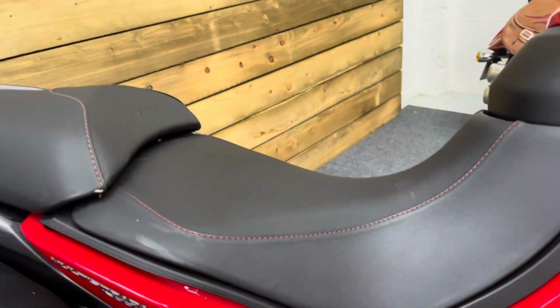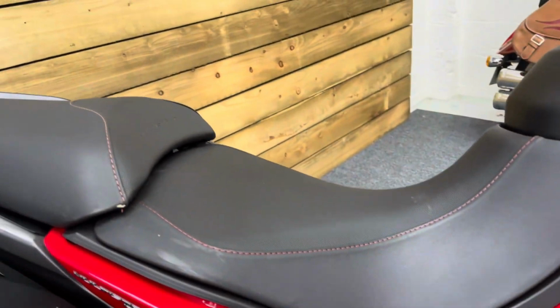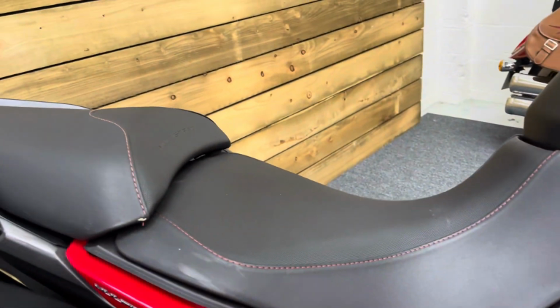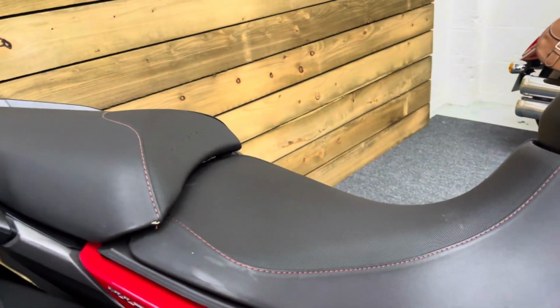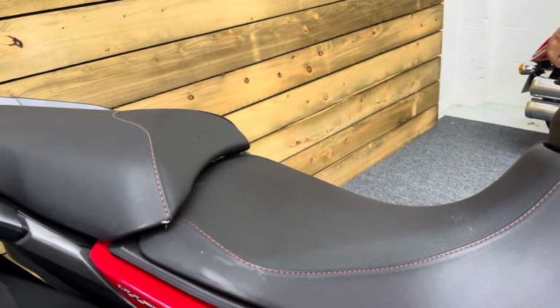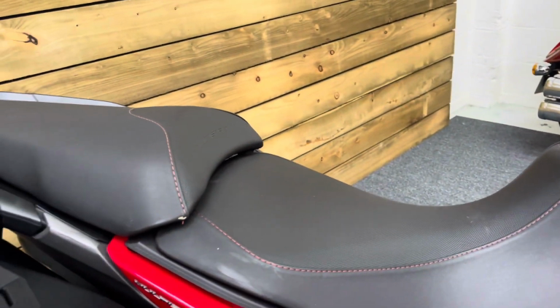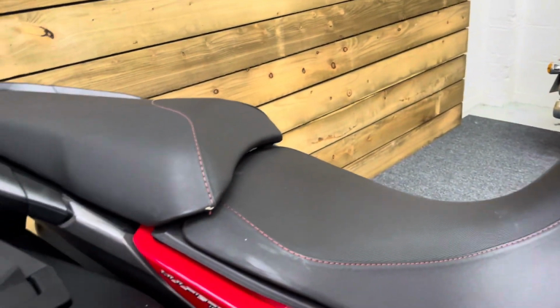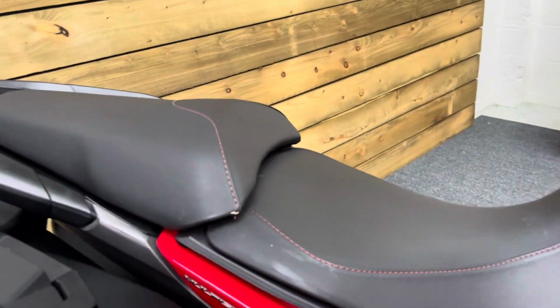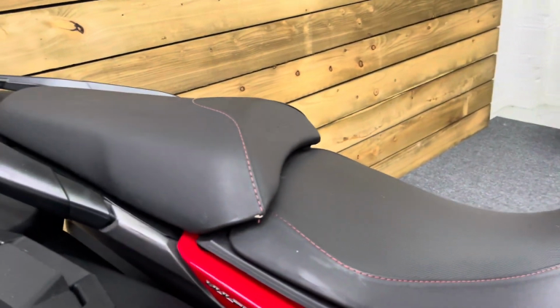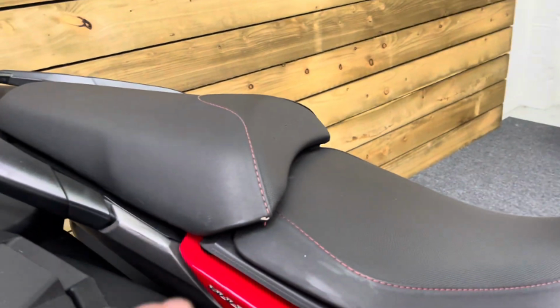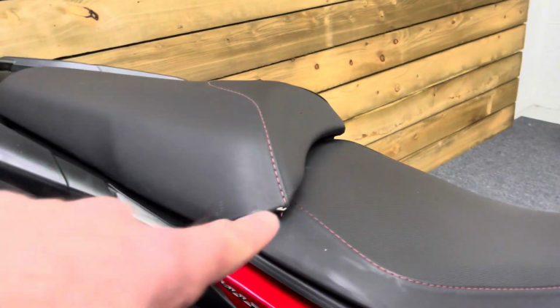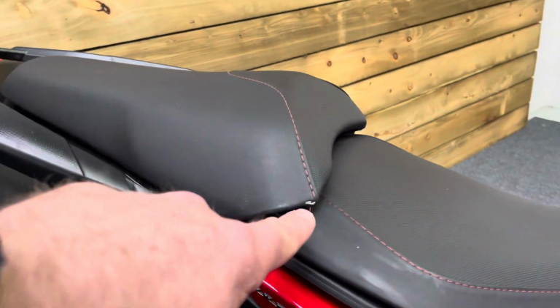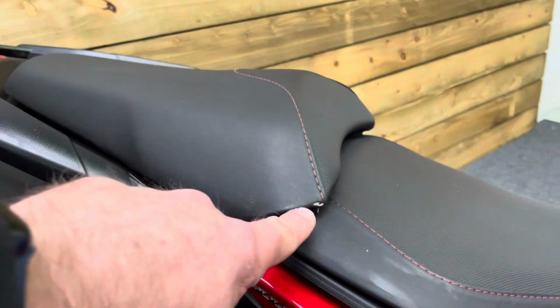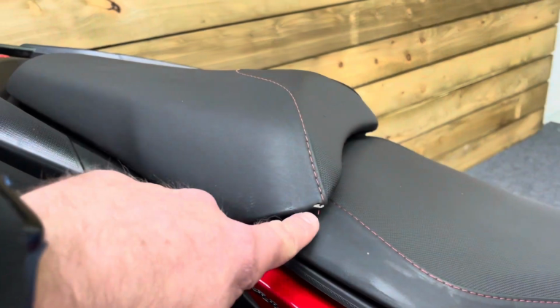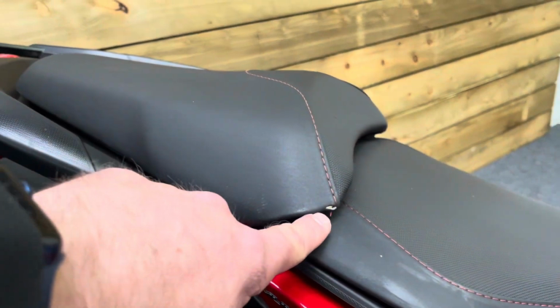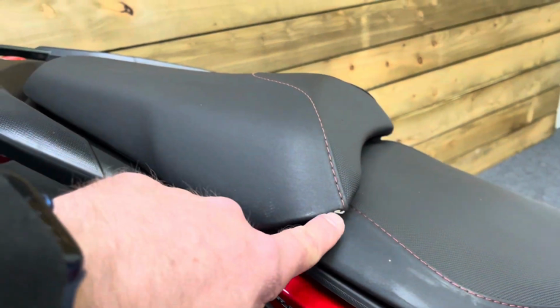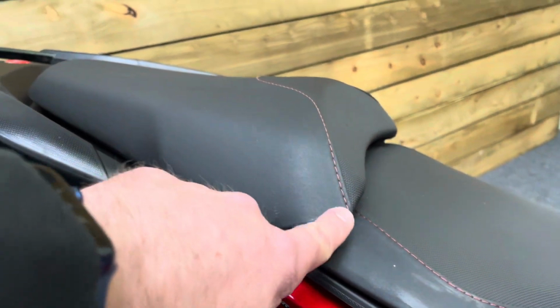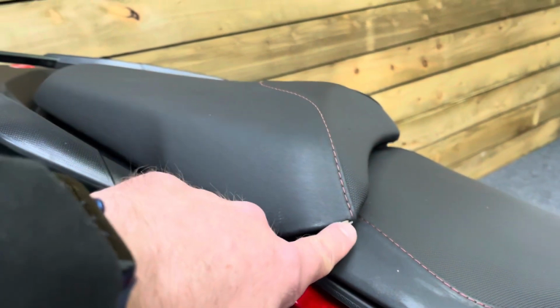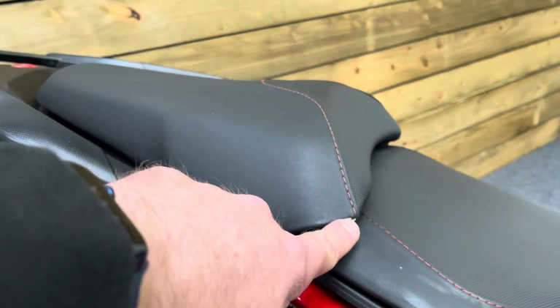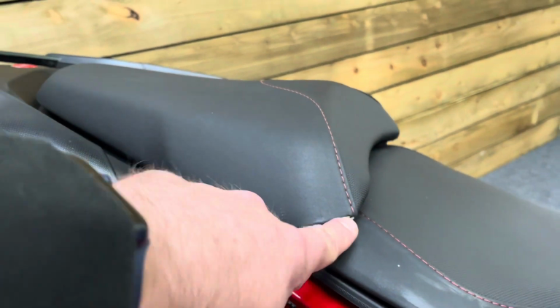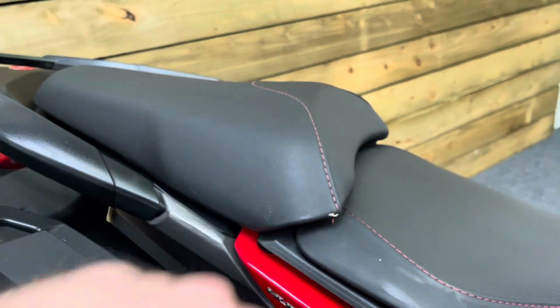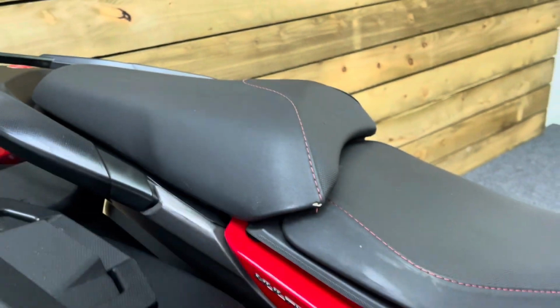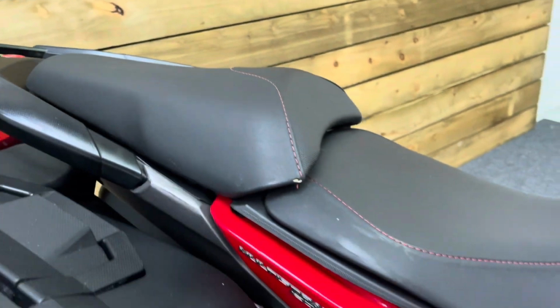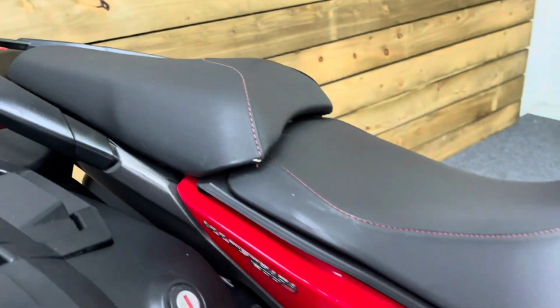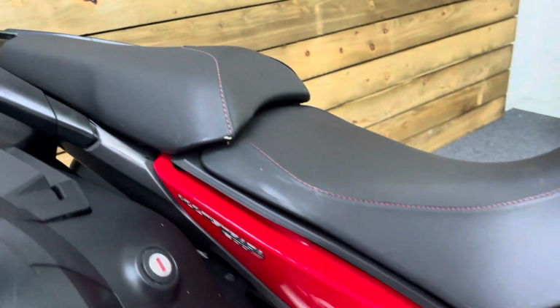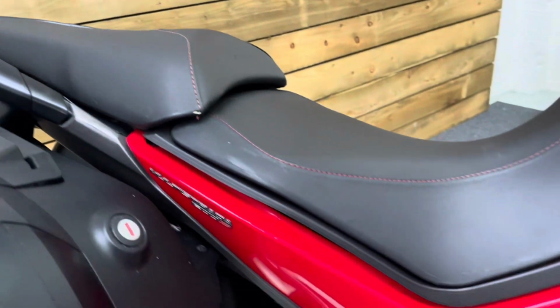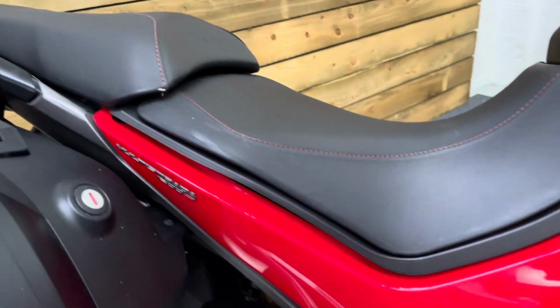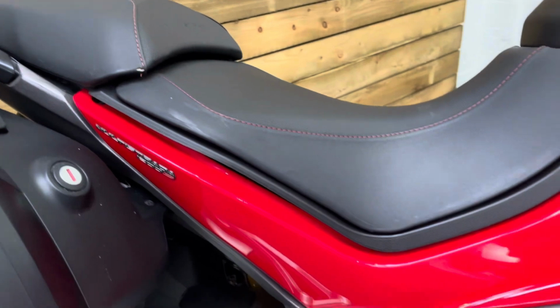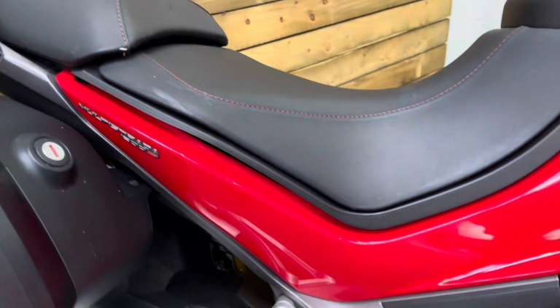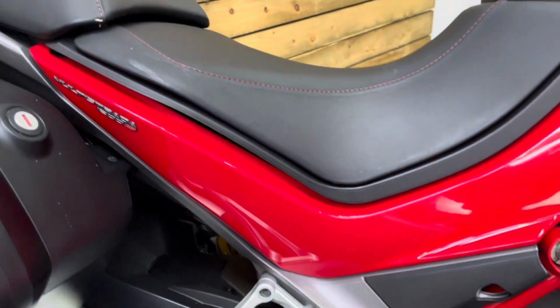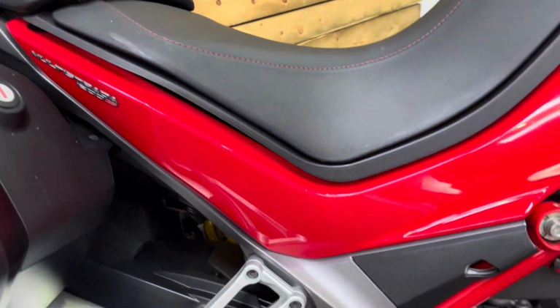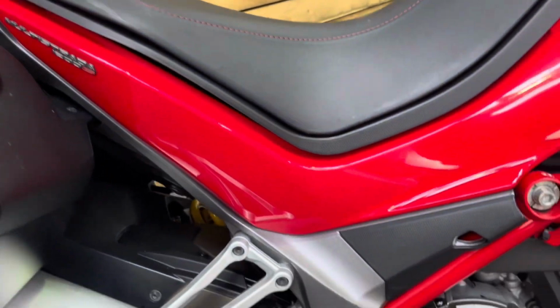The seat's generally in good condition. There is a slight pinhole there, but other than that, it's in very, very good order.